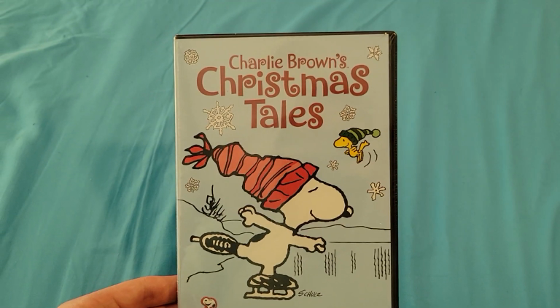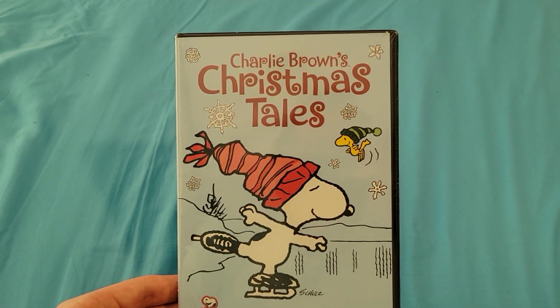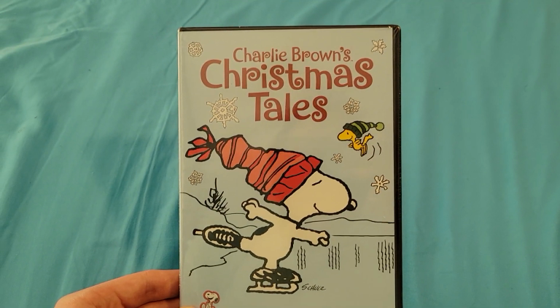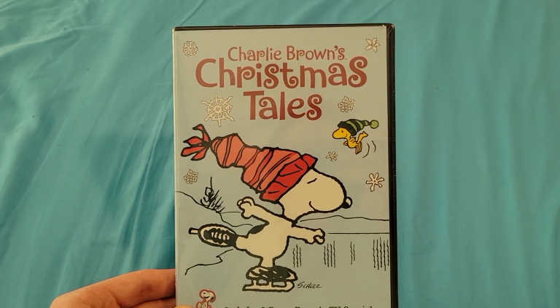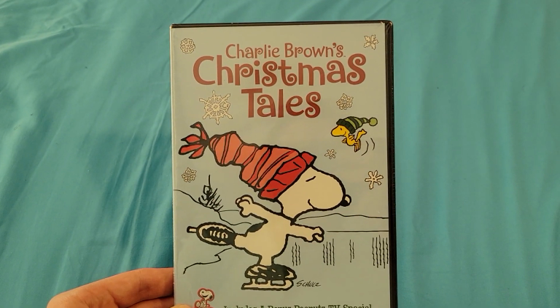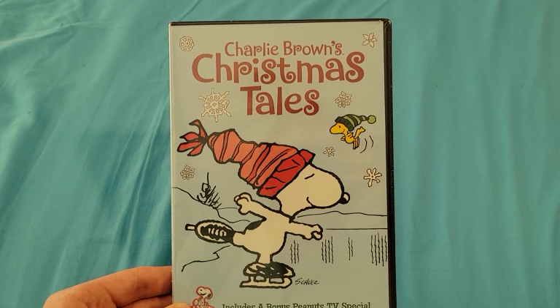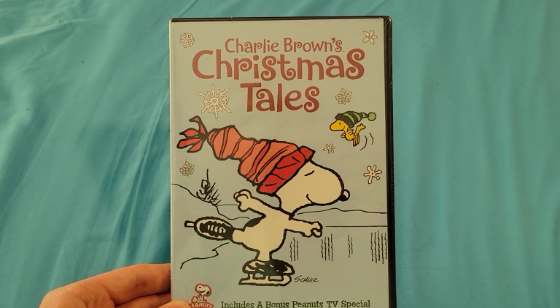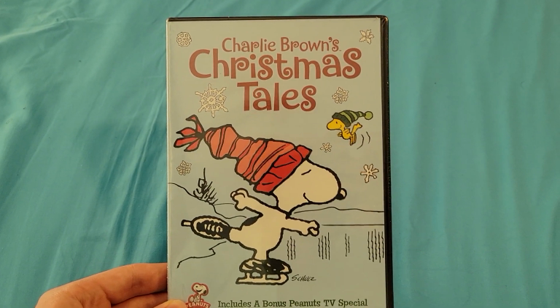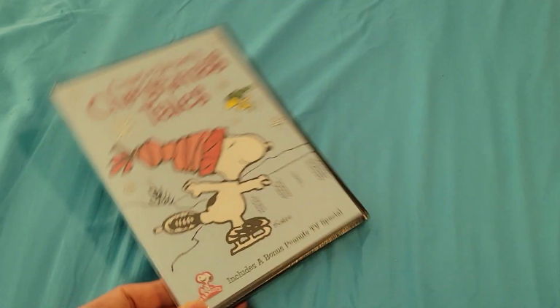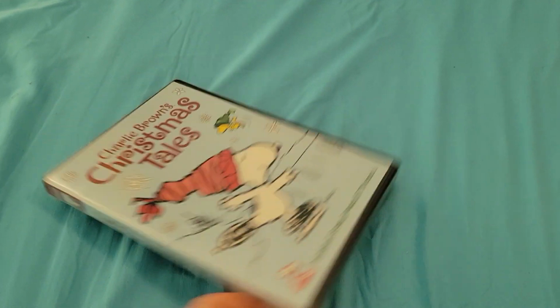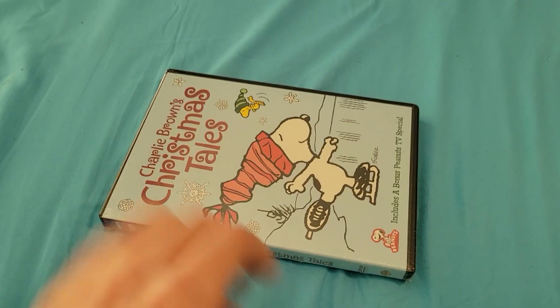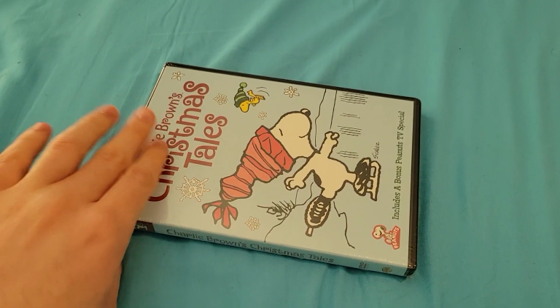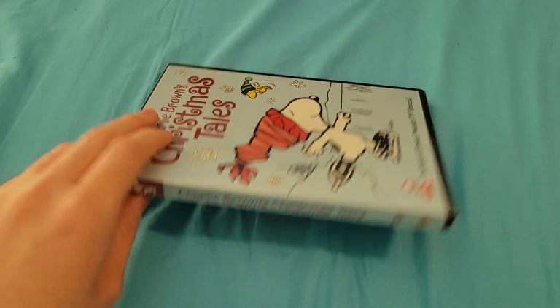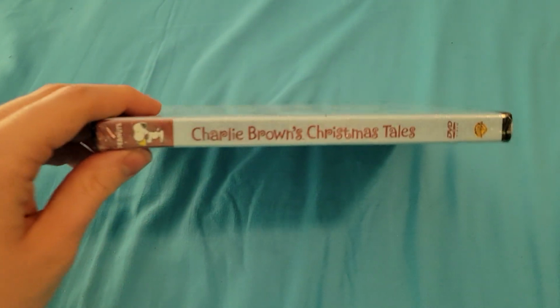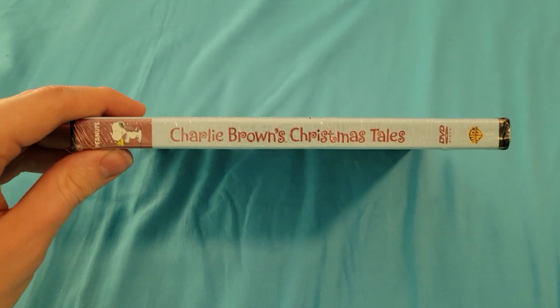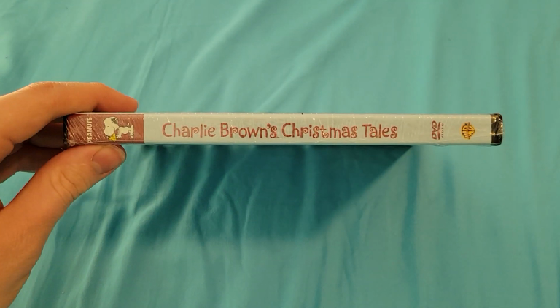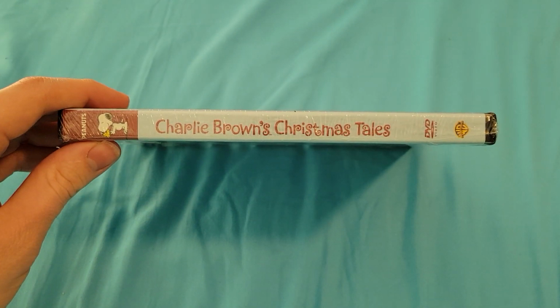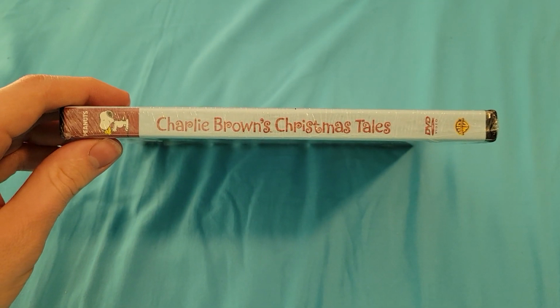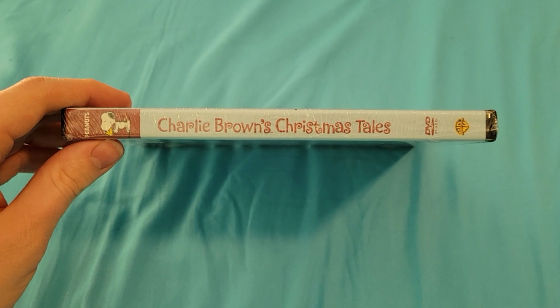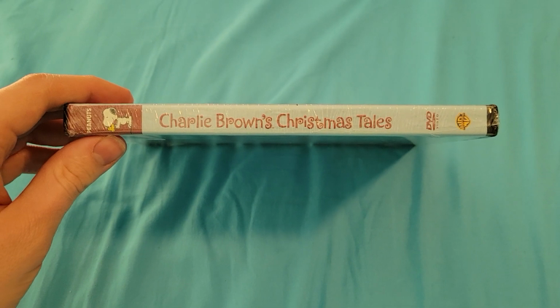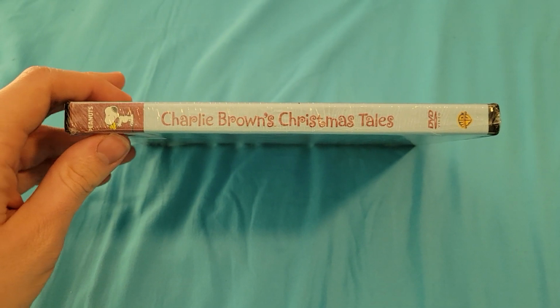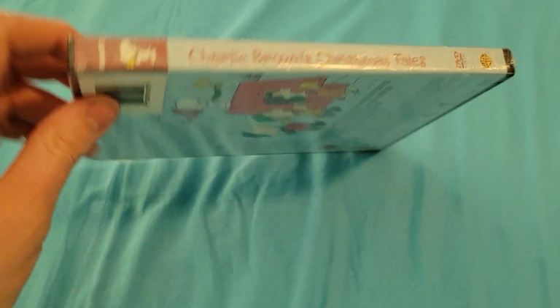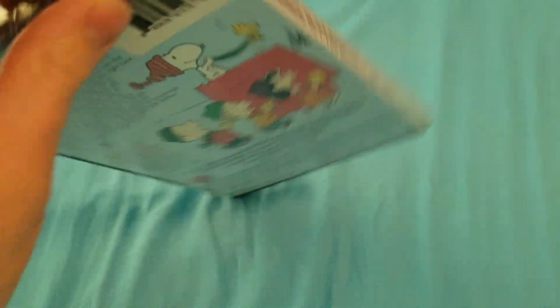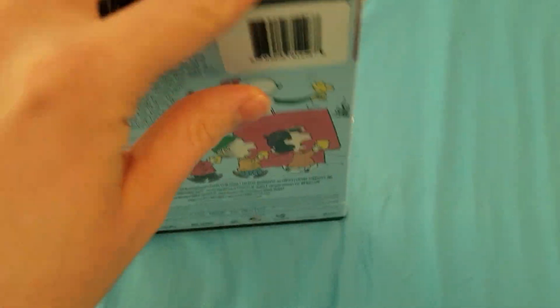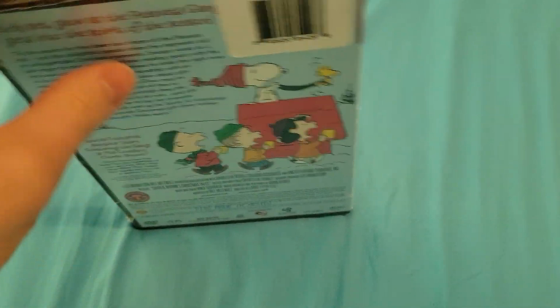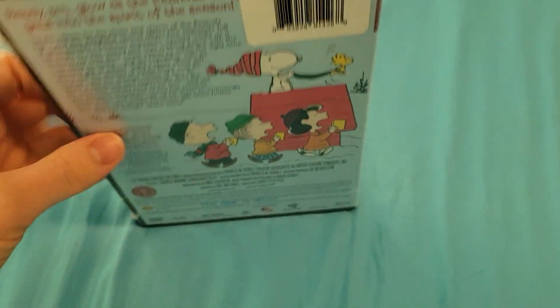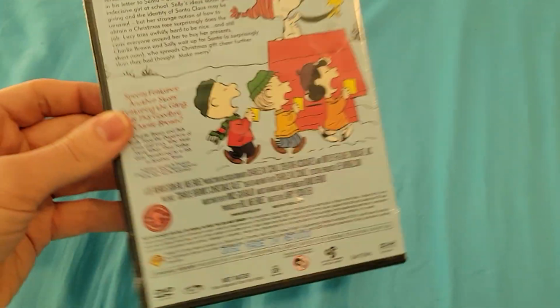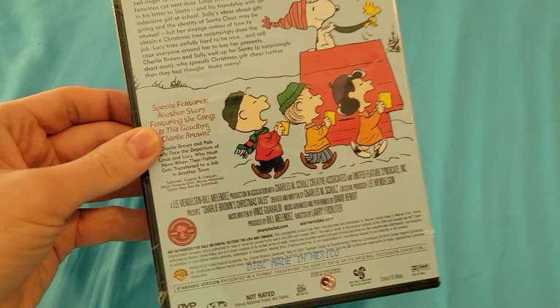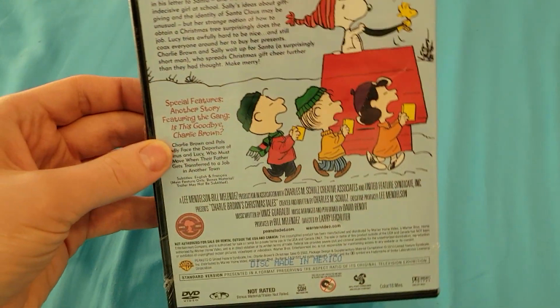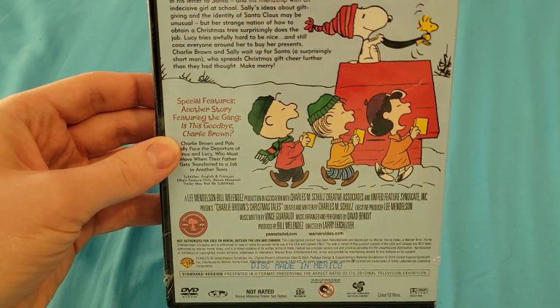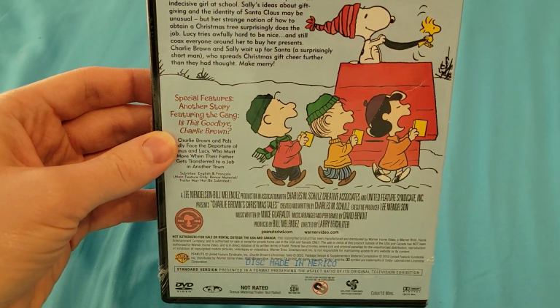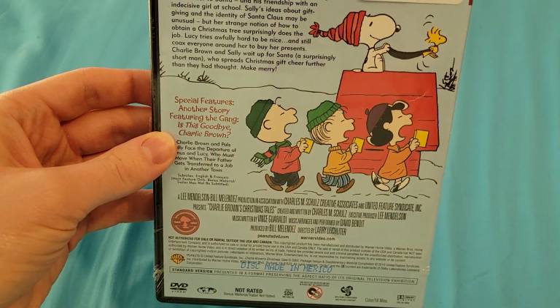Here's the front, and the spine, and here's the back.